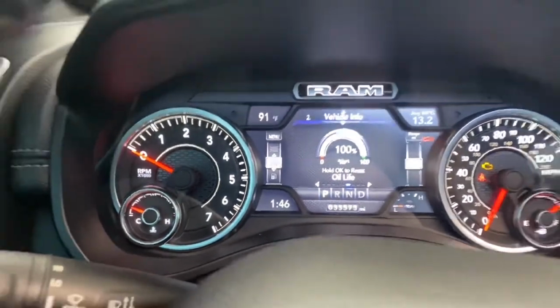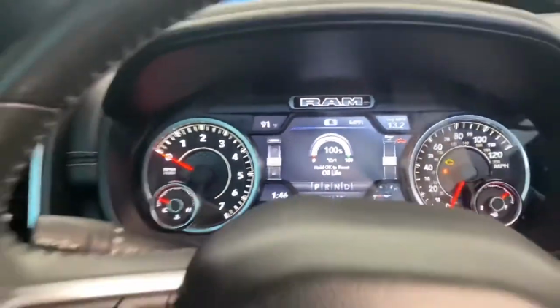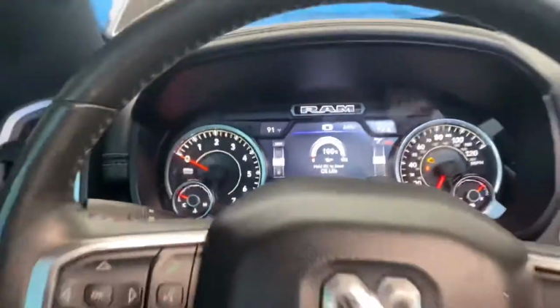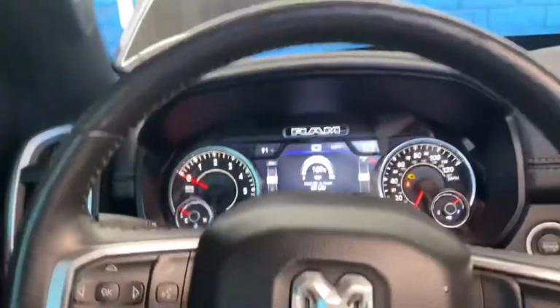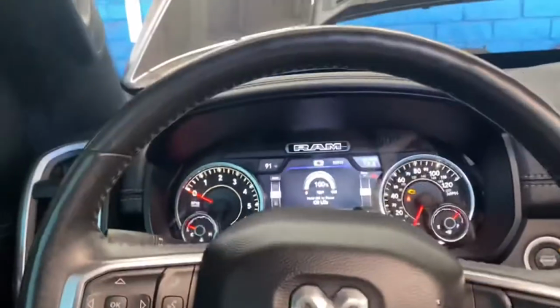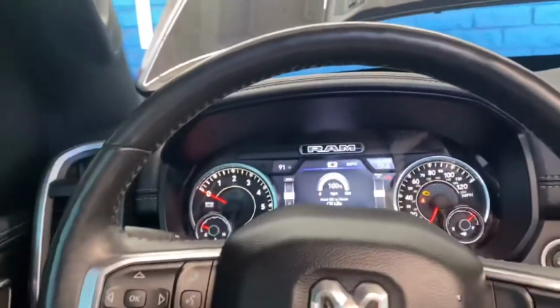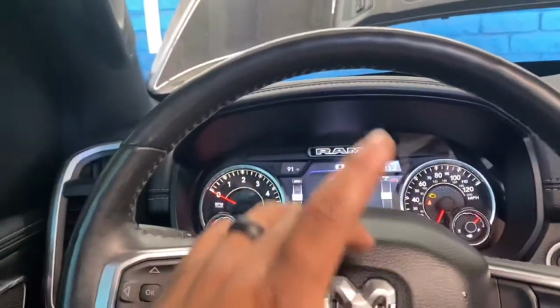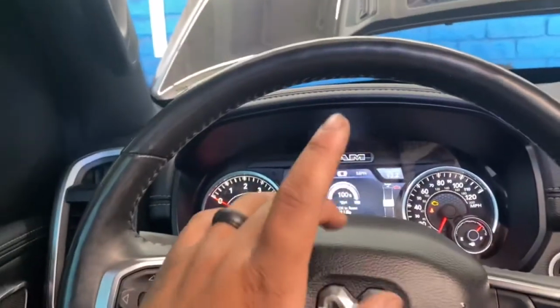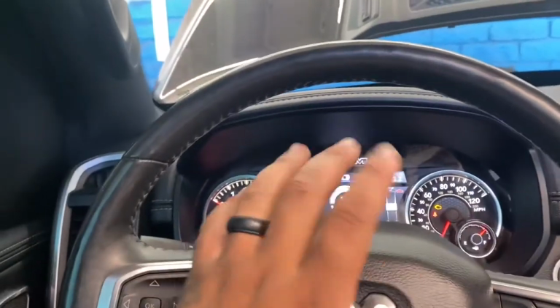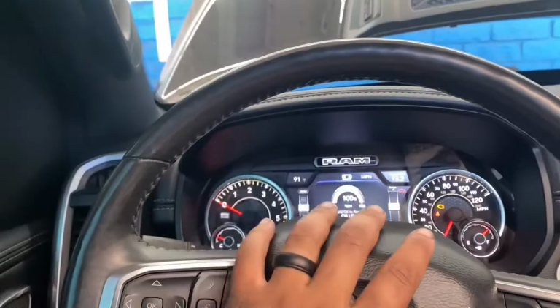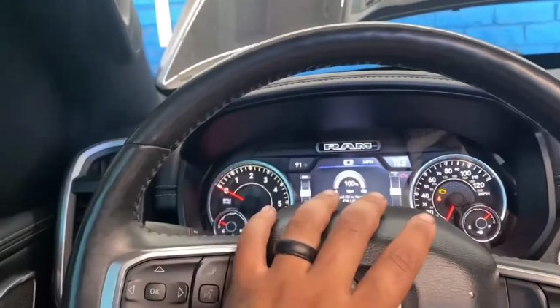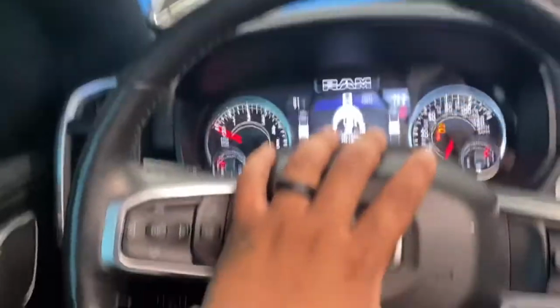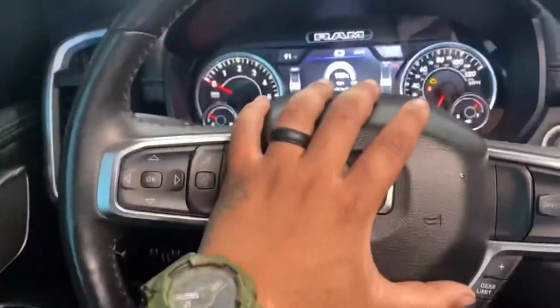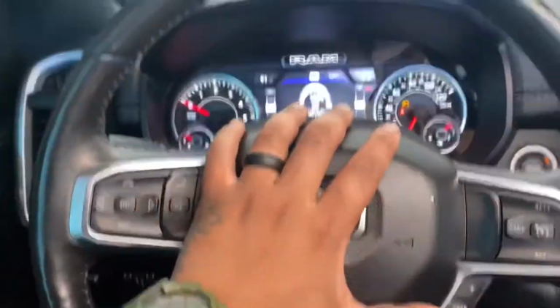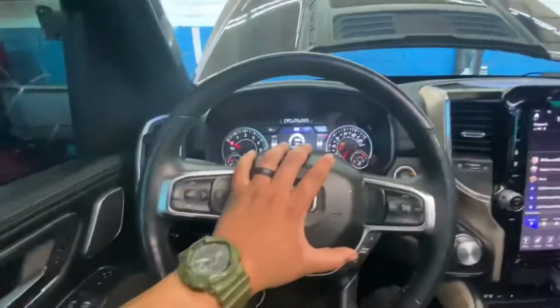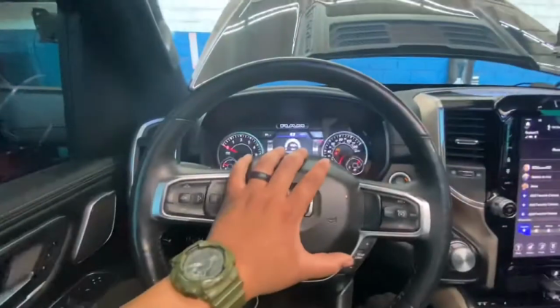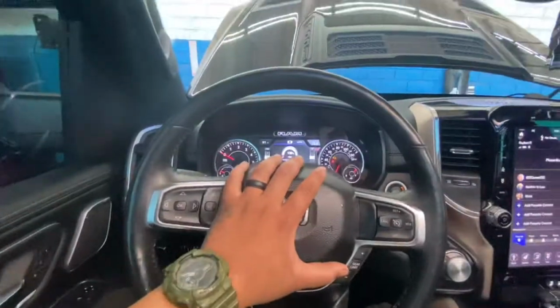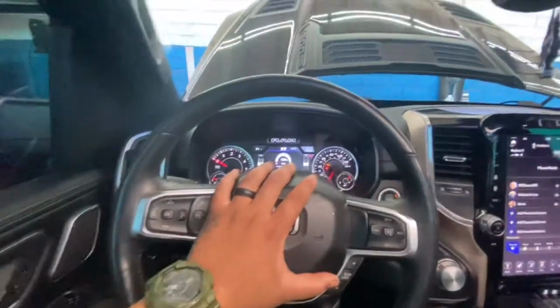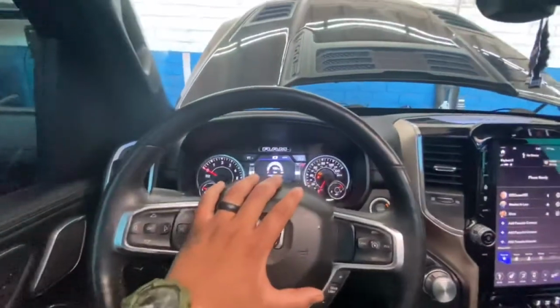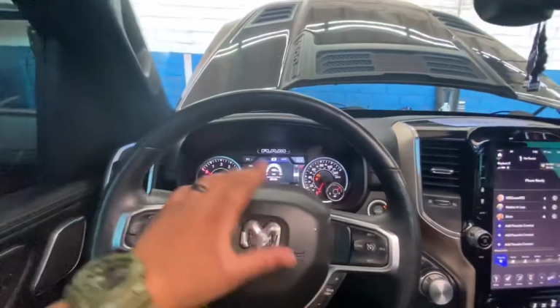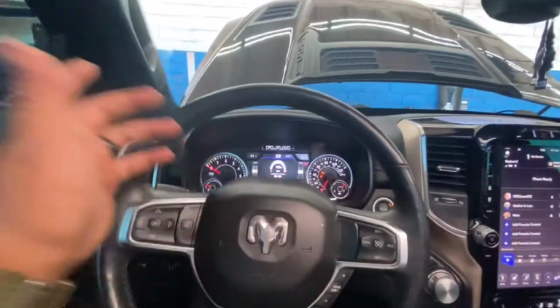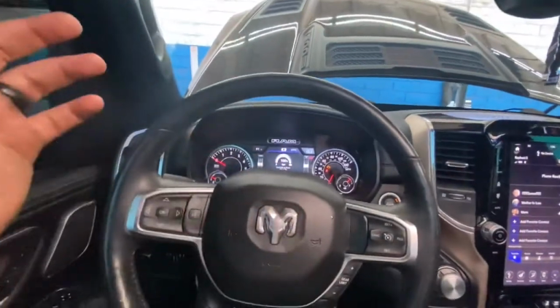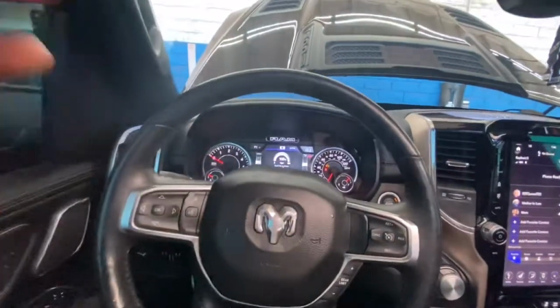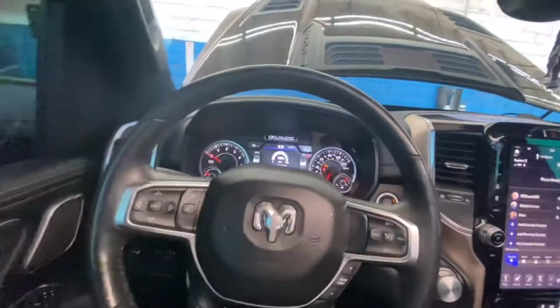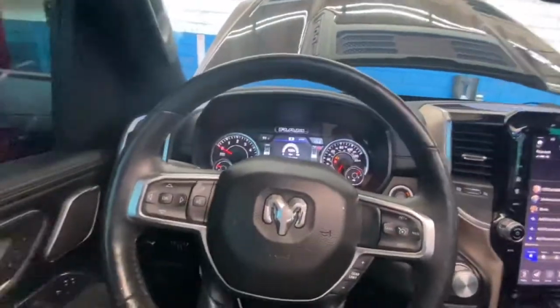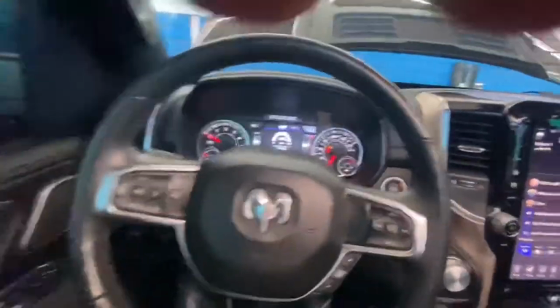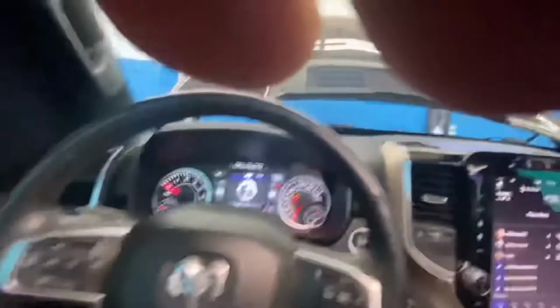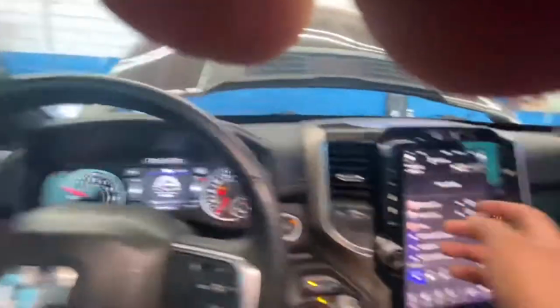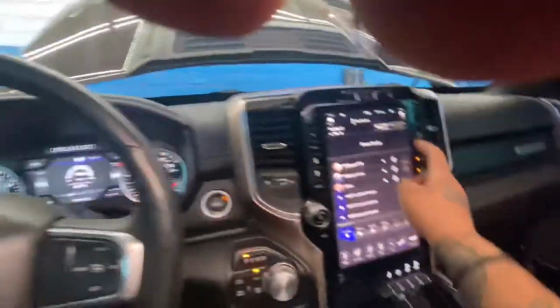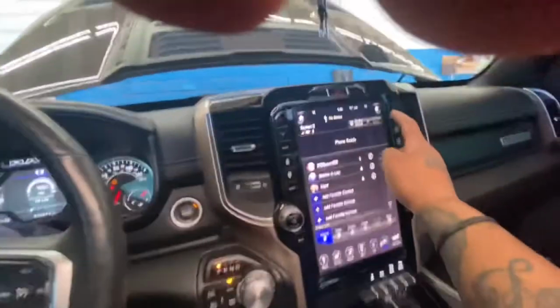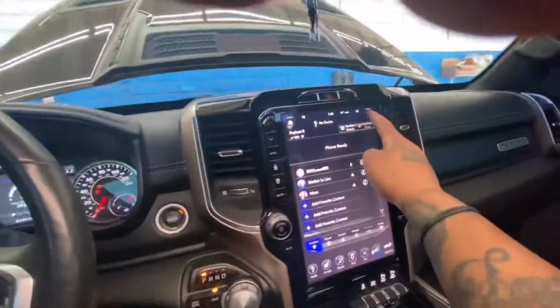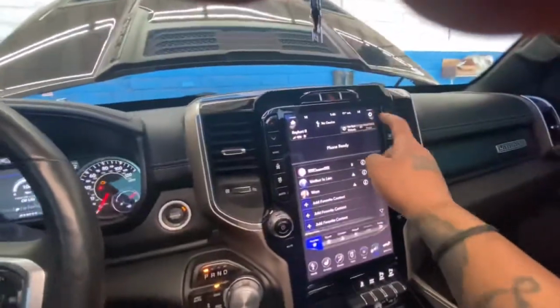And that, you guys, is how you change your oil on your 2019 Ram Laramie.